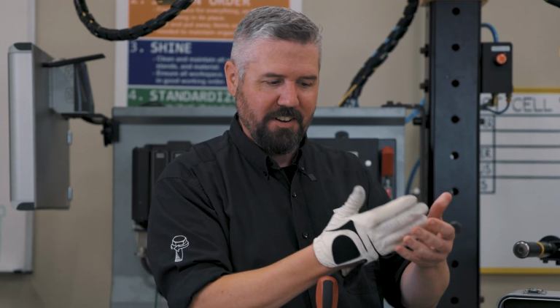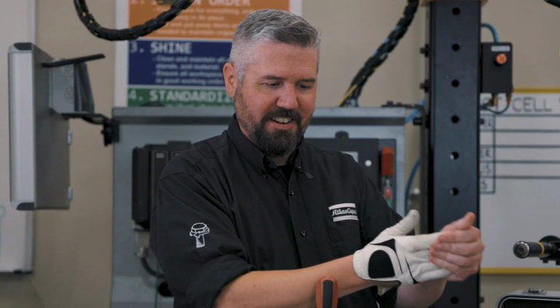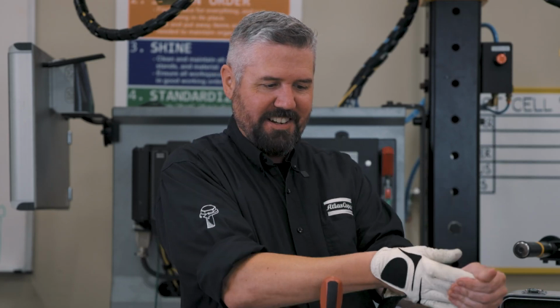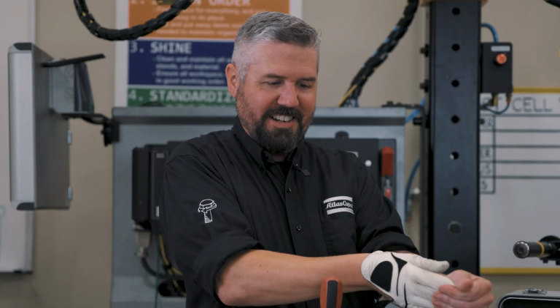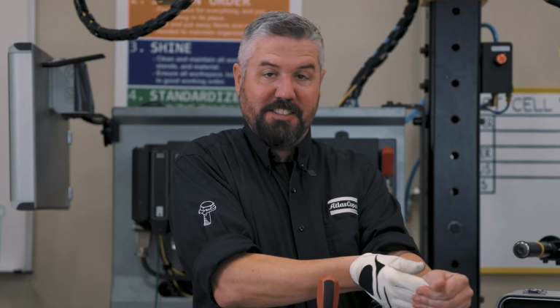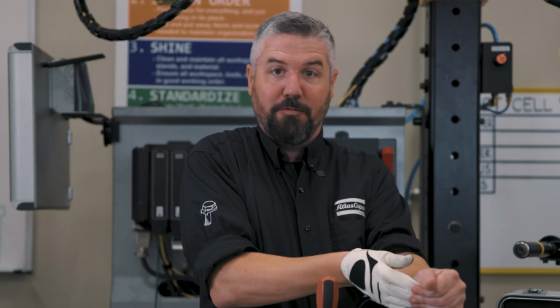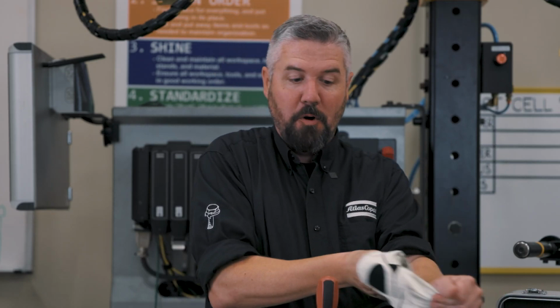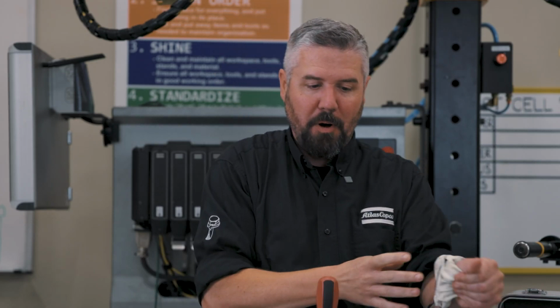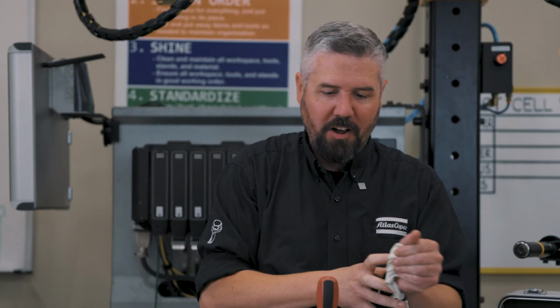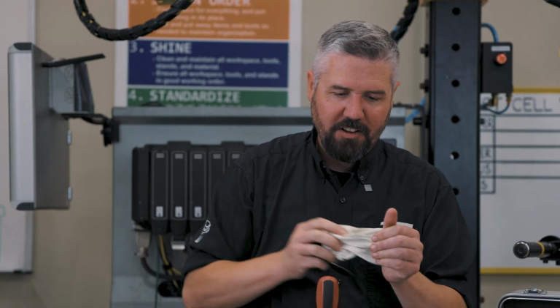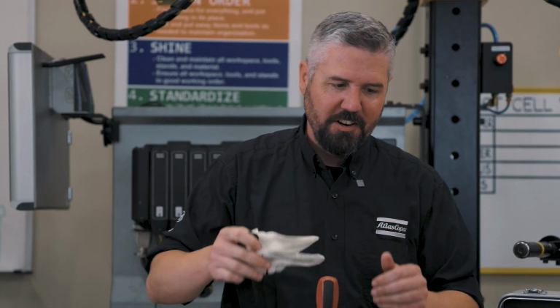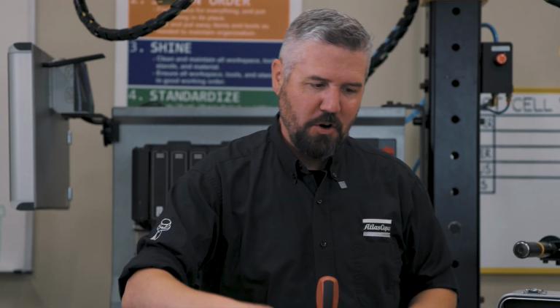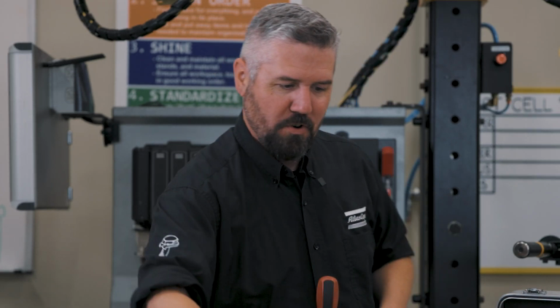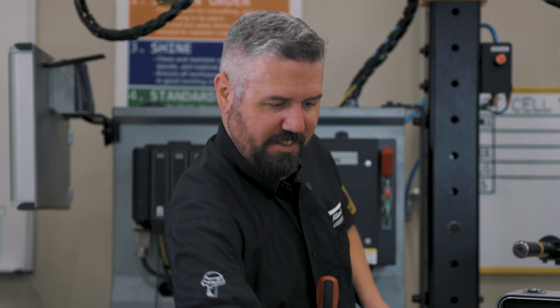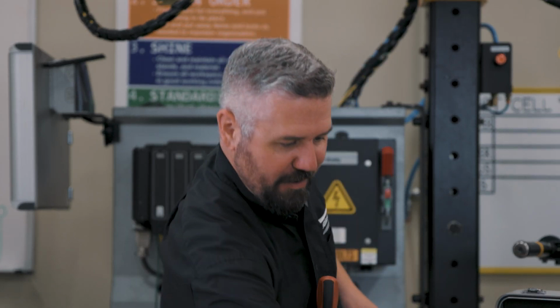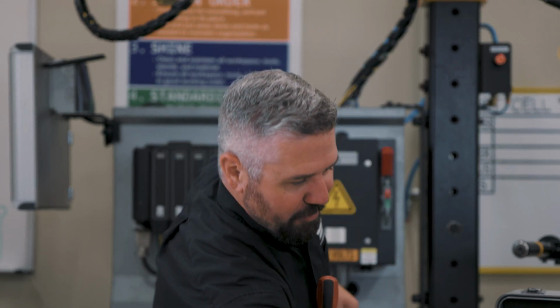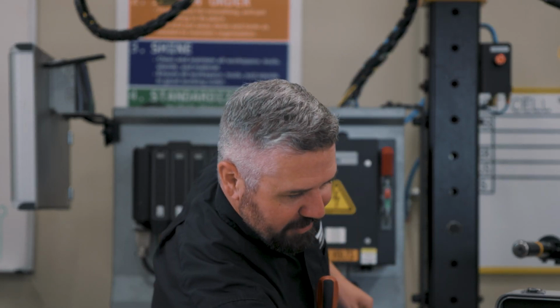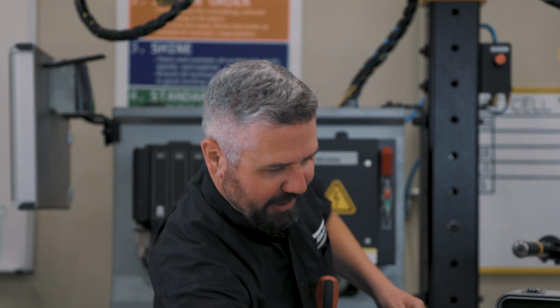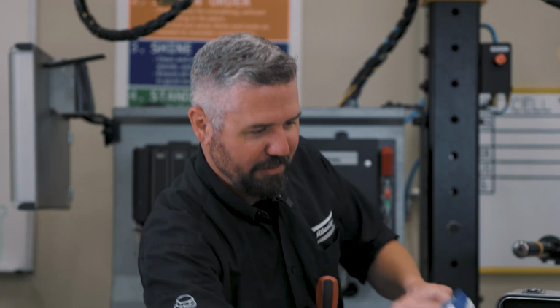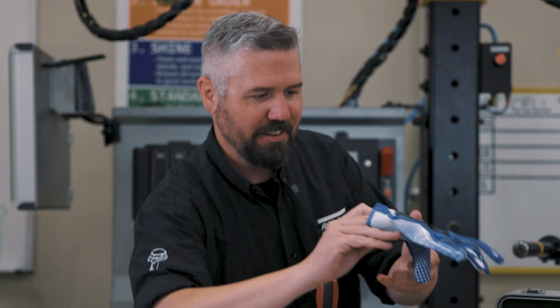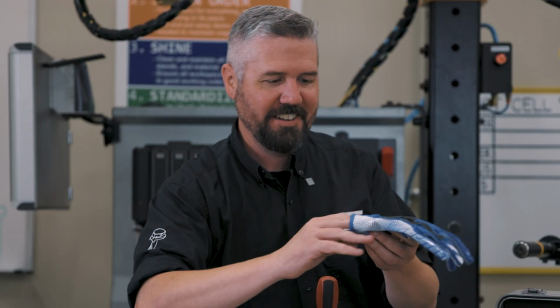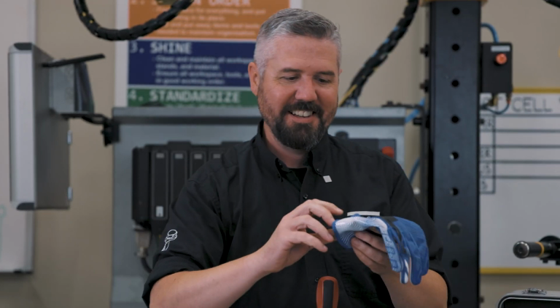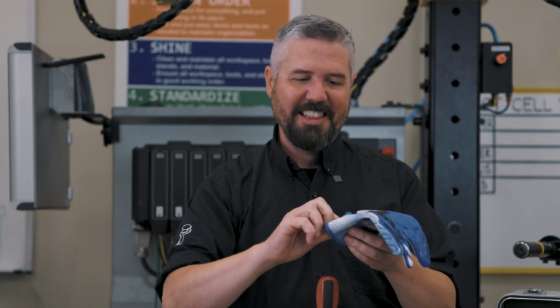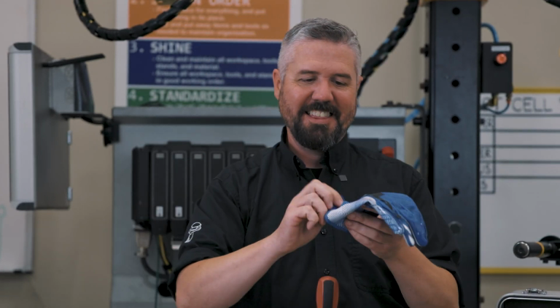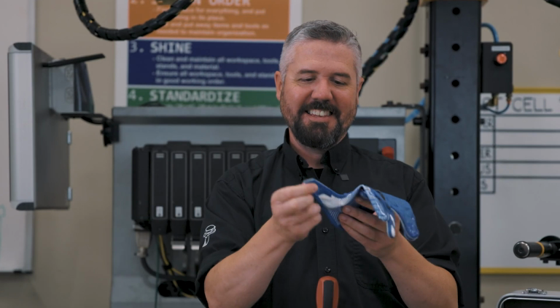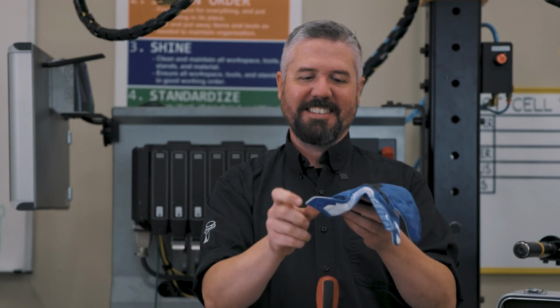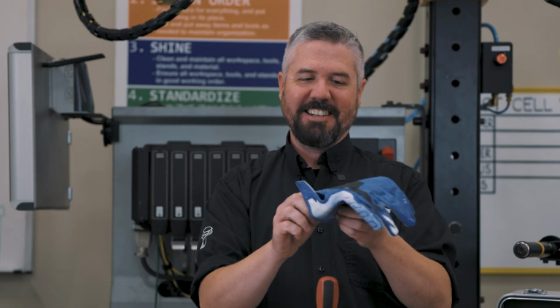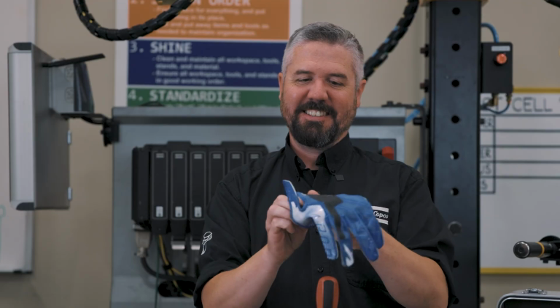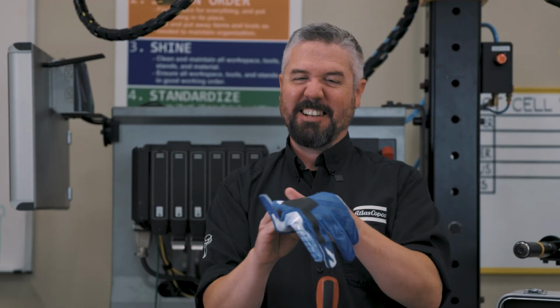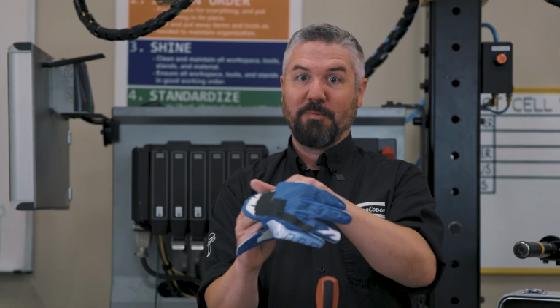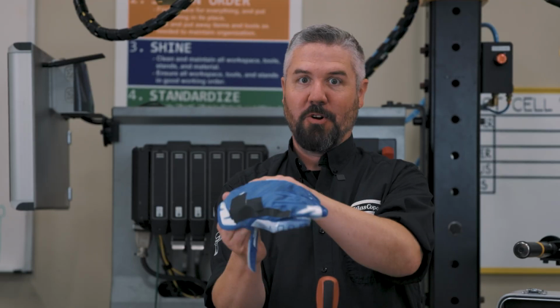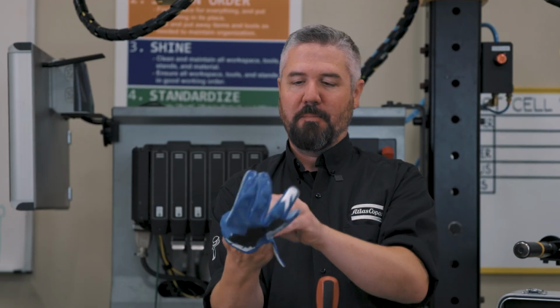Now we have the football receiver's glove. This thing has got some grip.